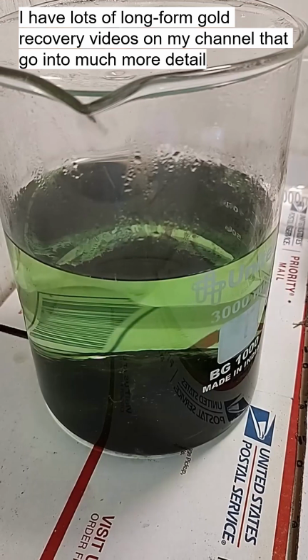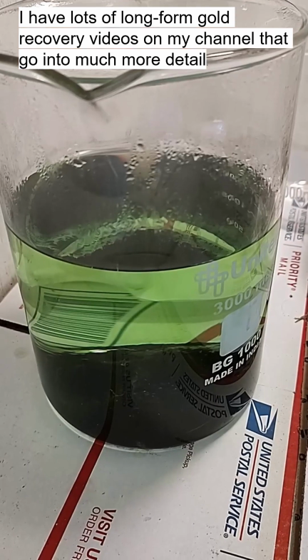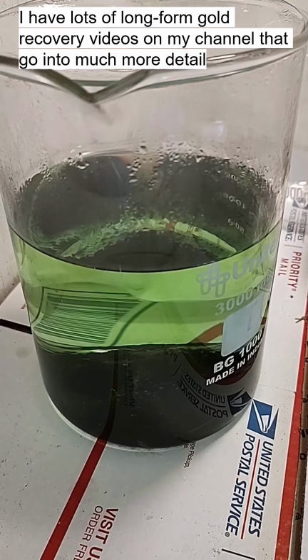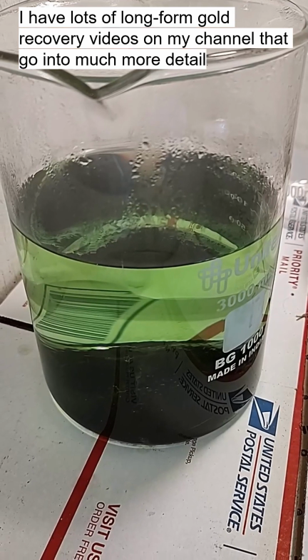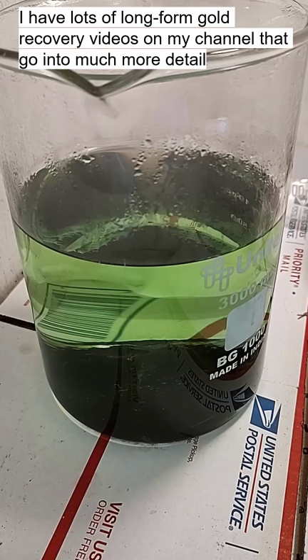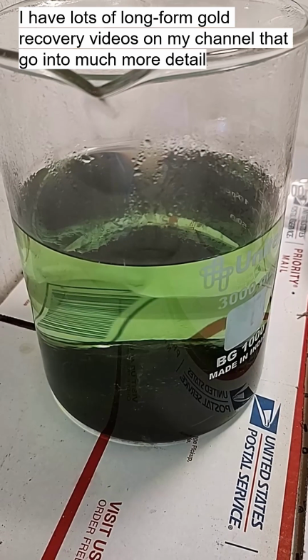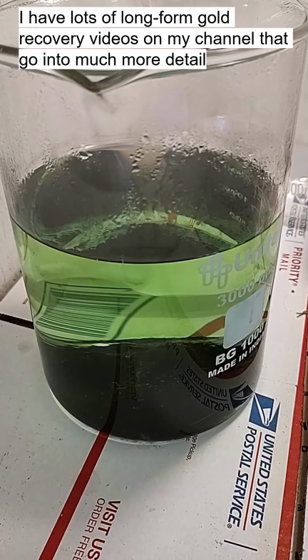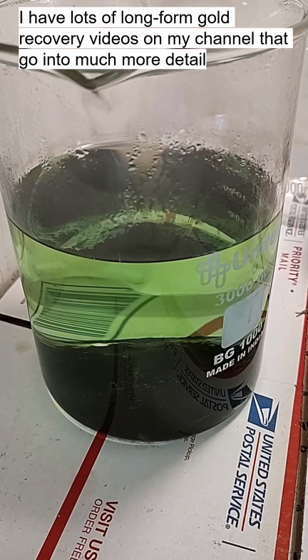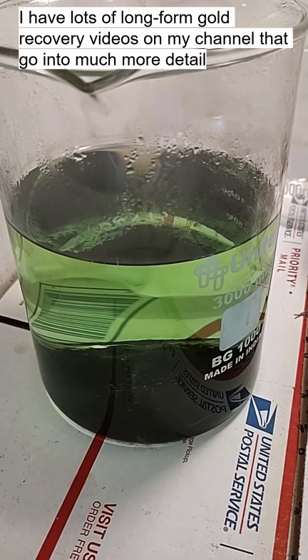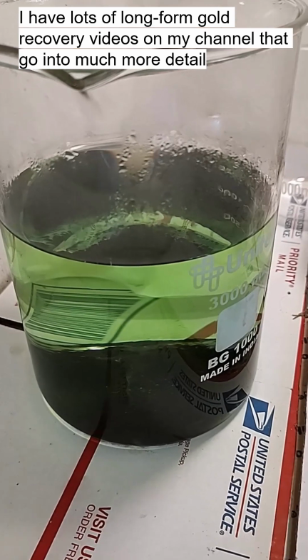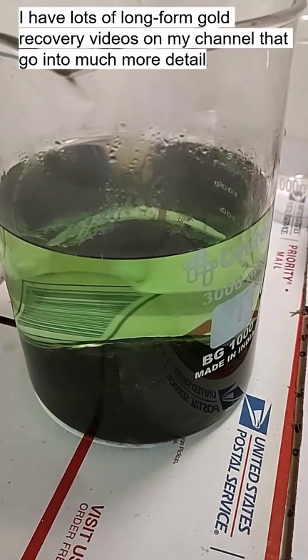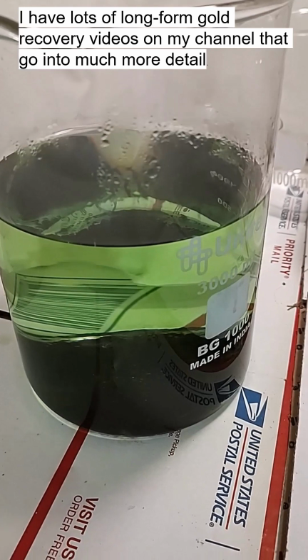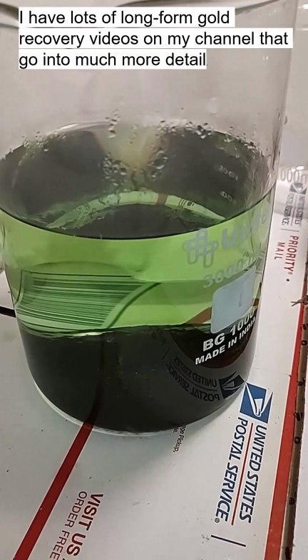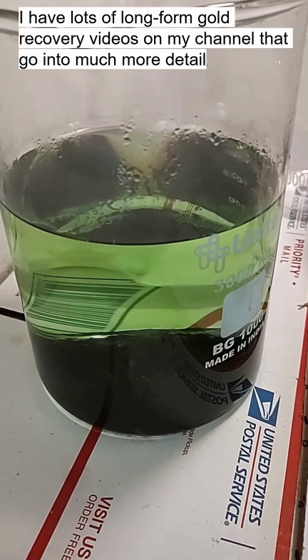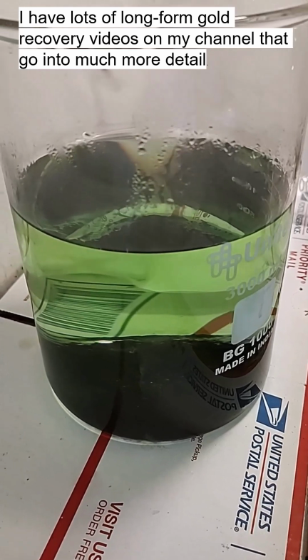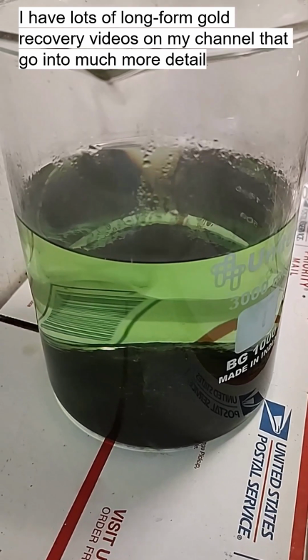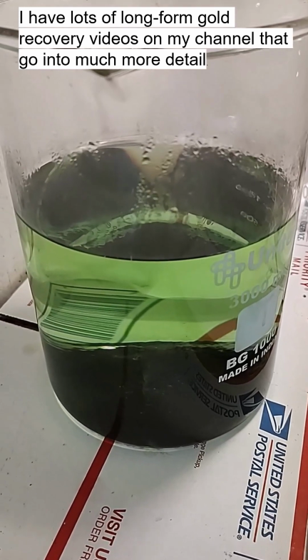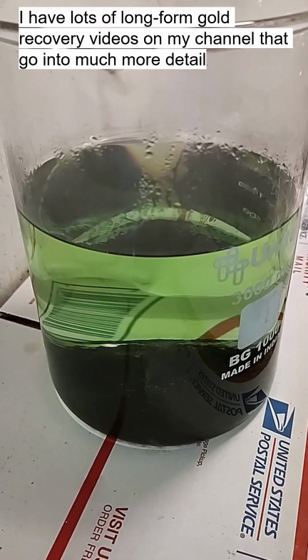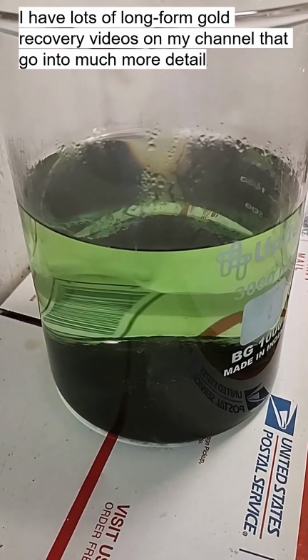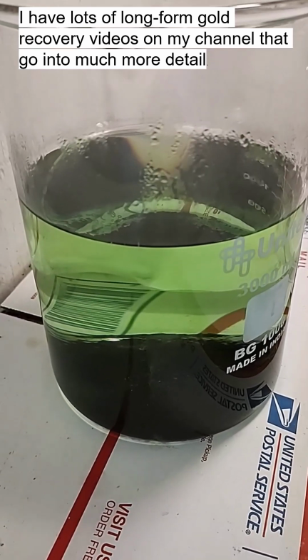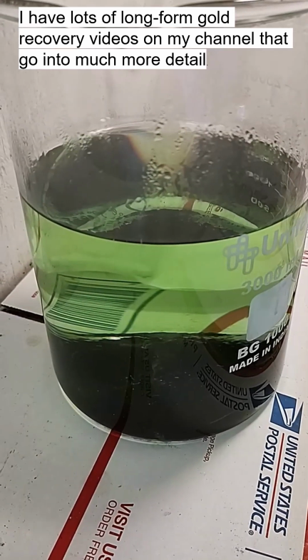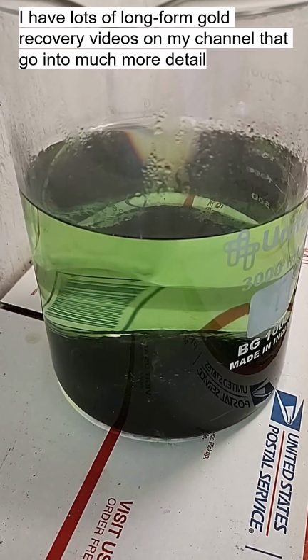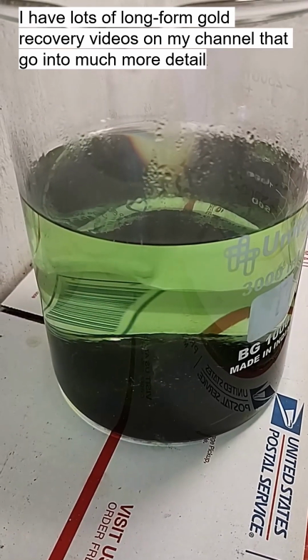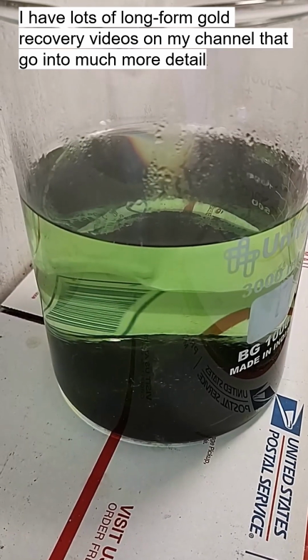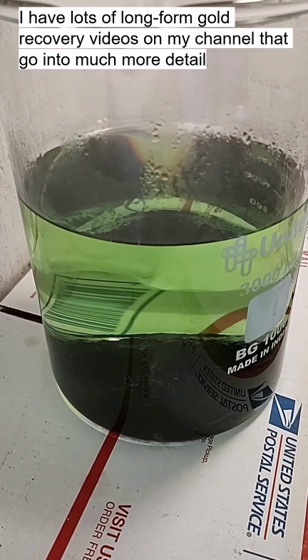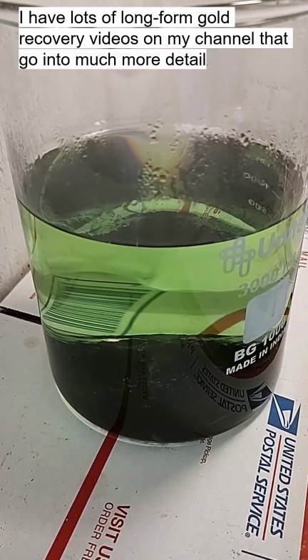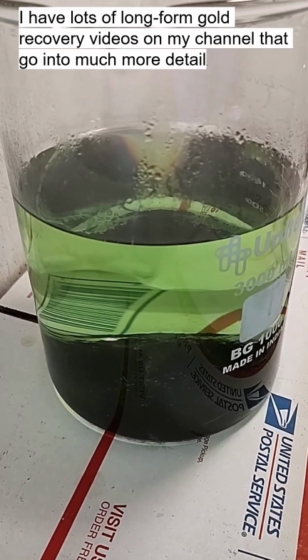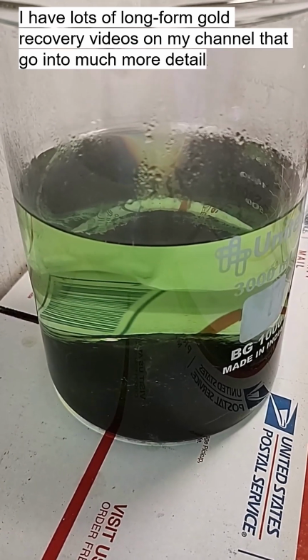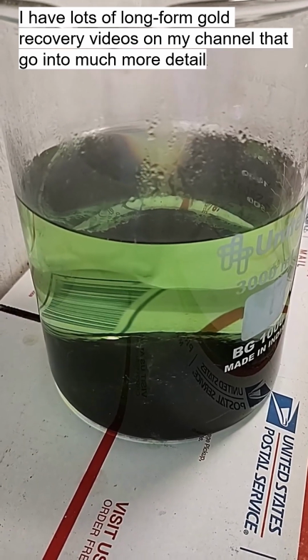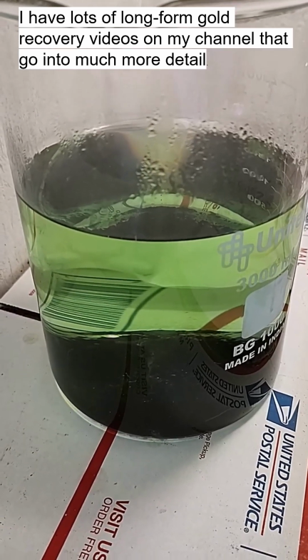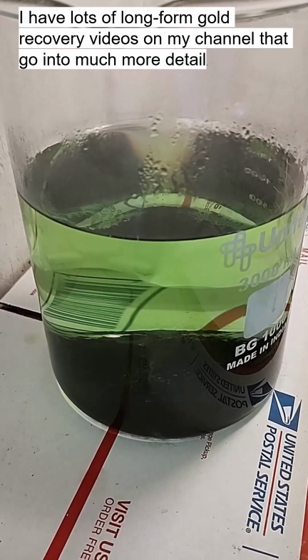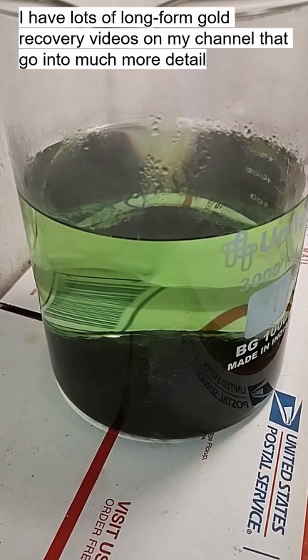And there's our gold — a nice thick layer of it on the bottom of the beaker. That's how you do a gold drop, folks.